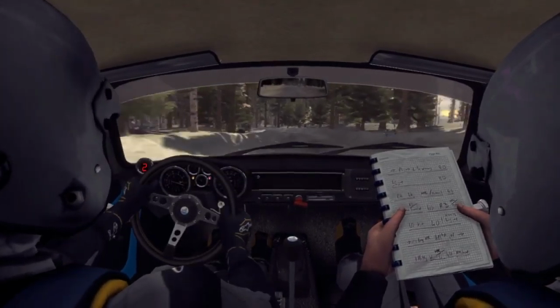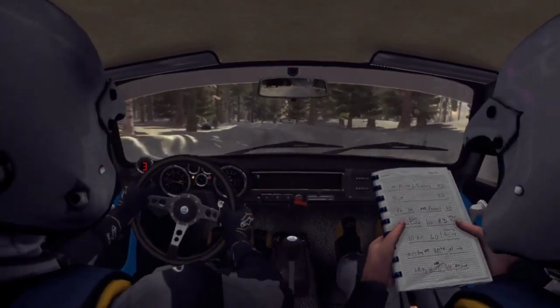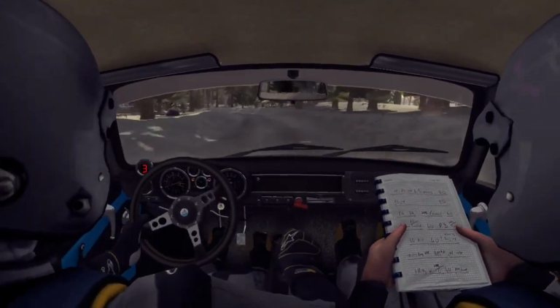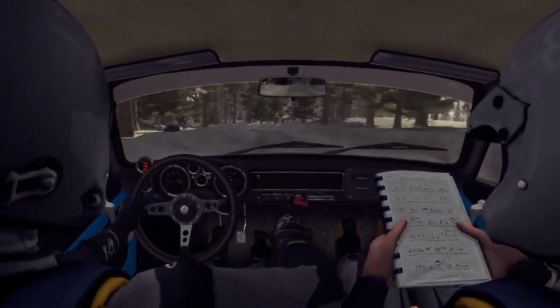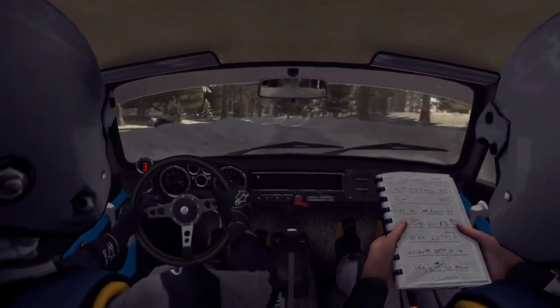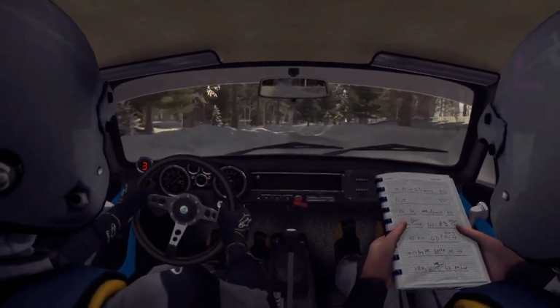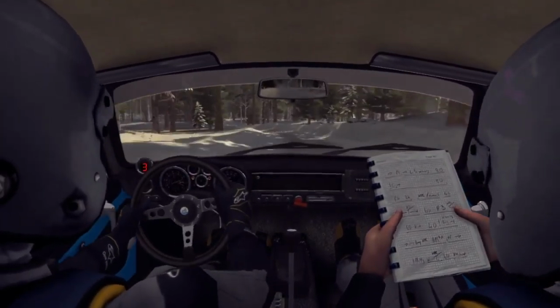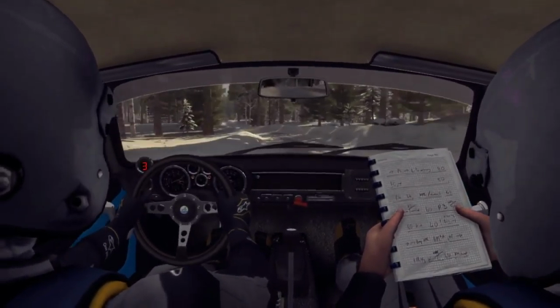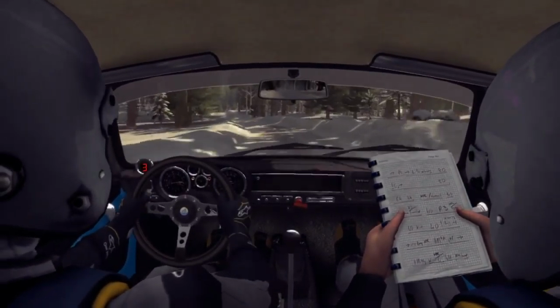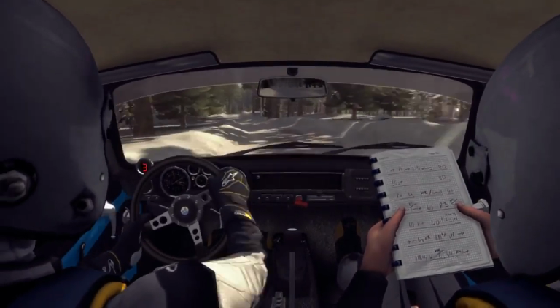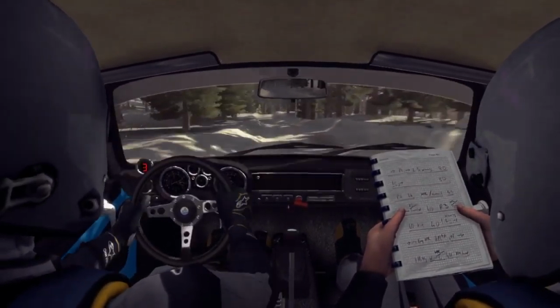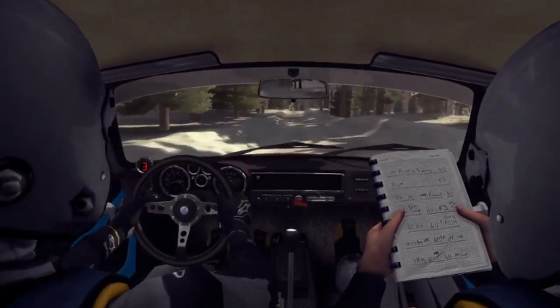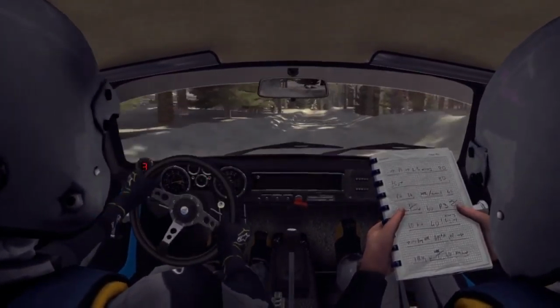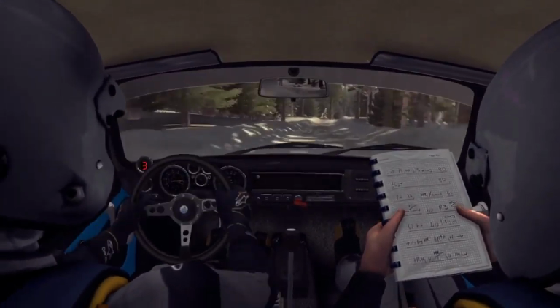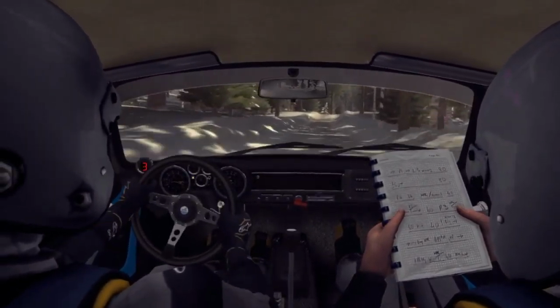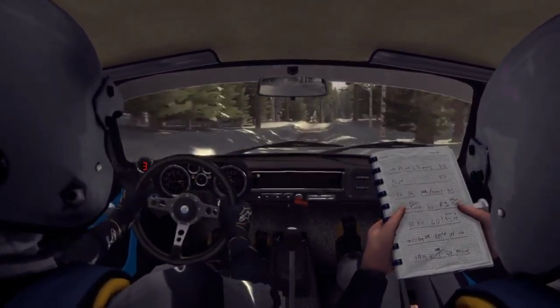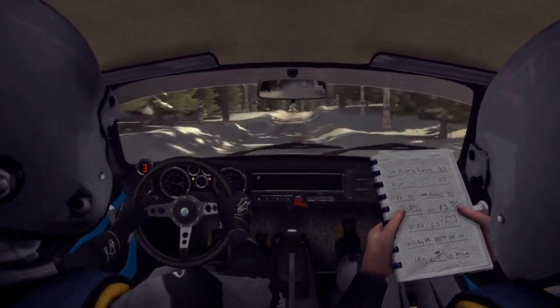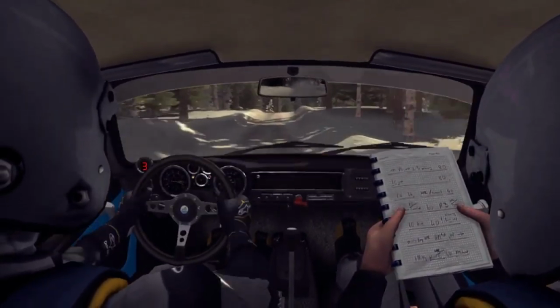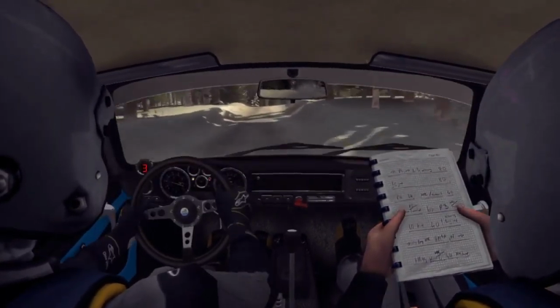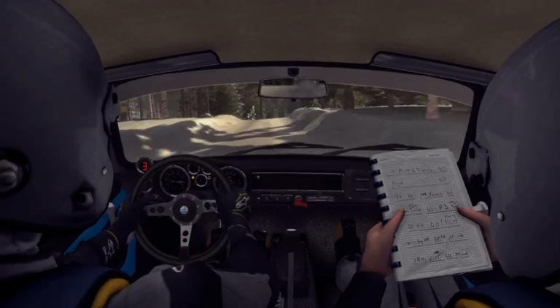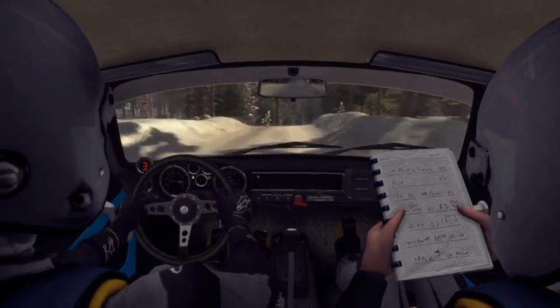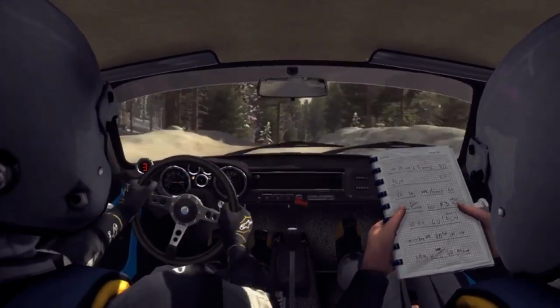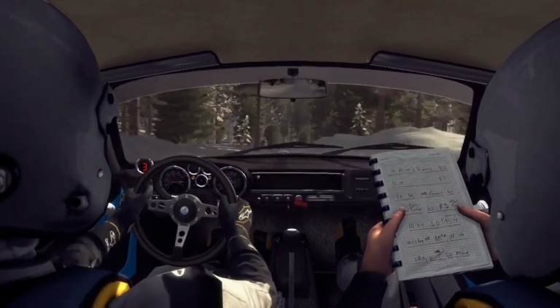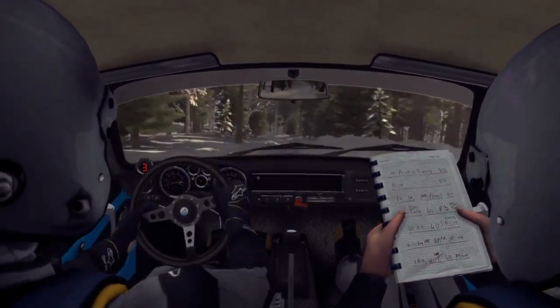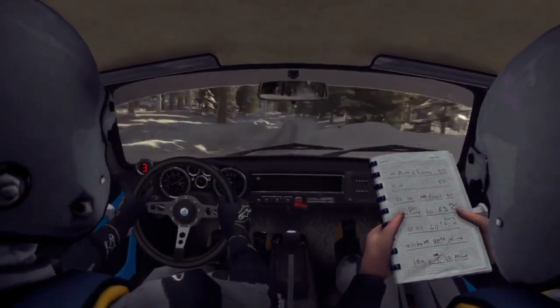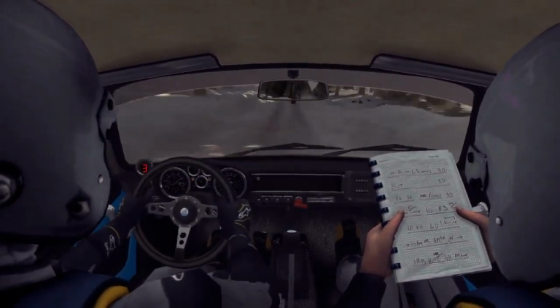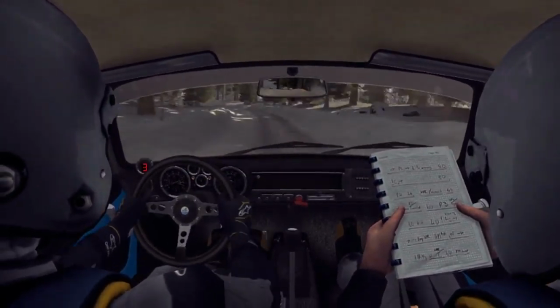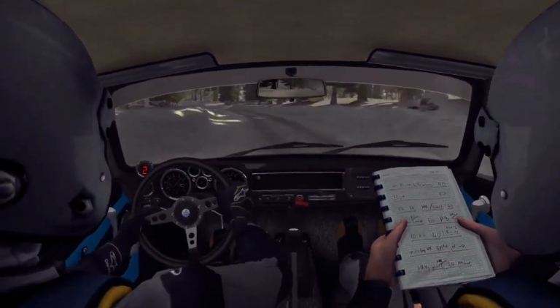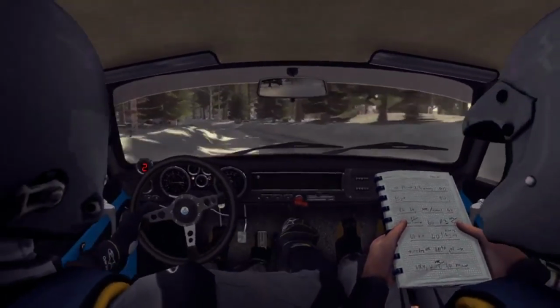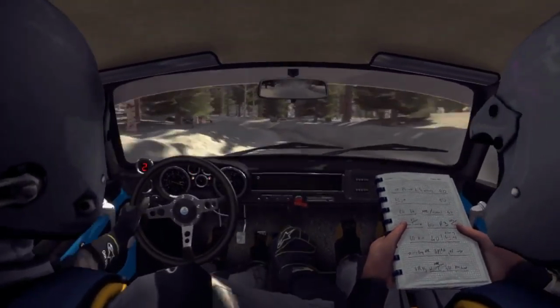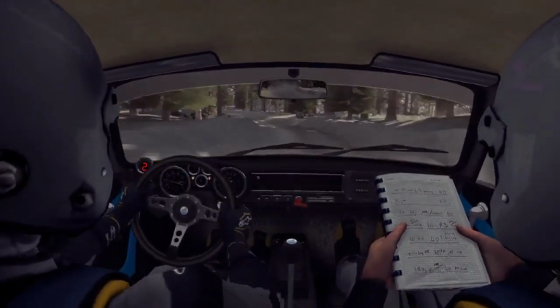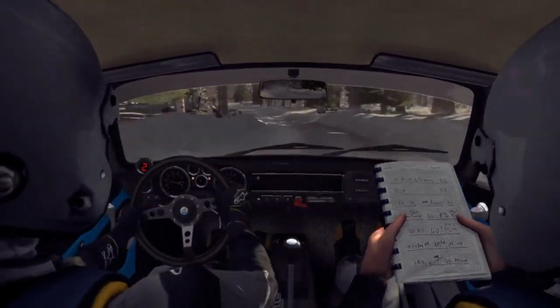Right five over crest jump. Into left four, half long over bump. And right five, half long.